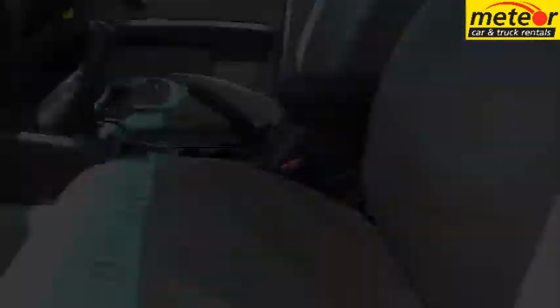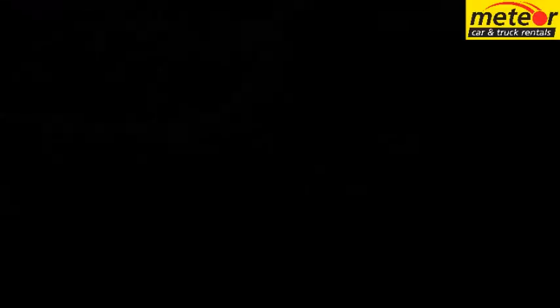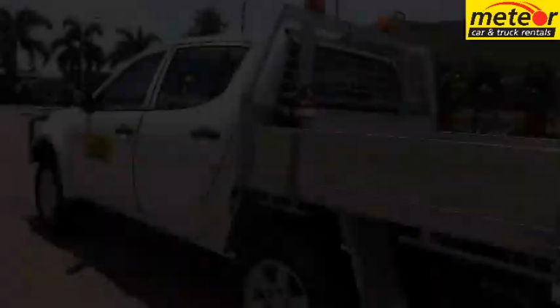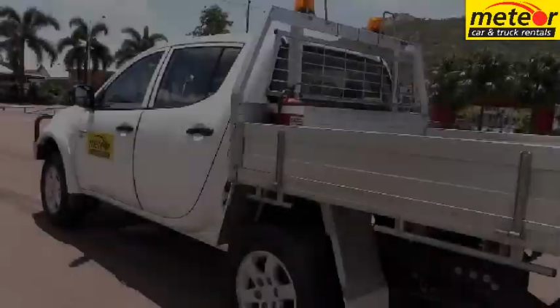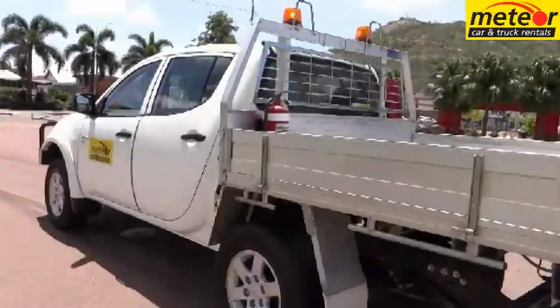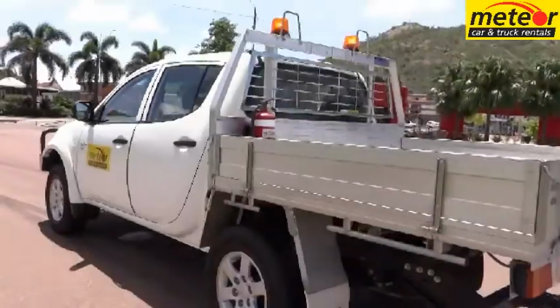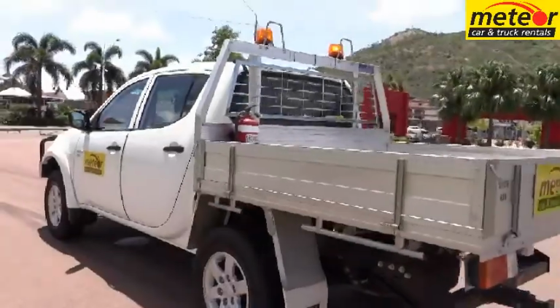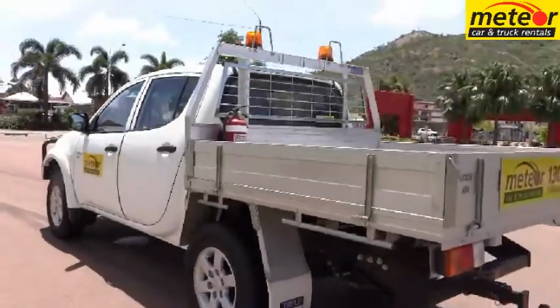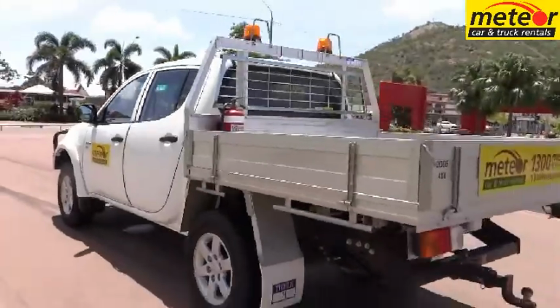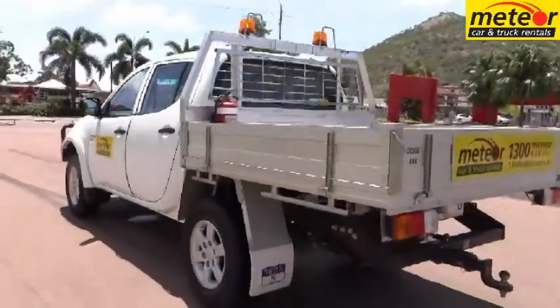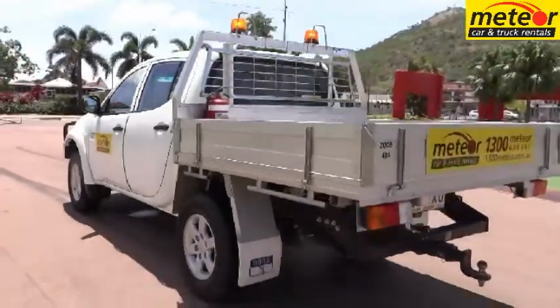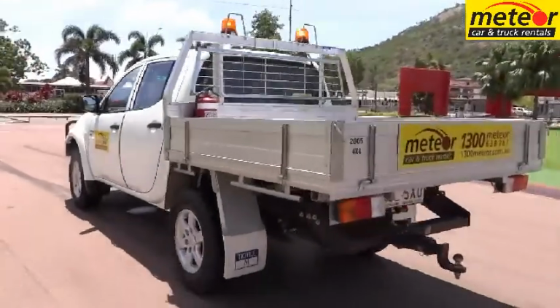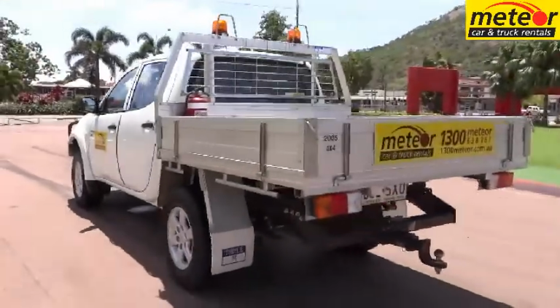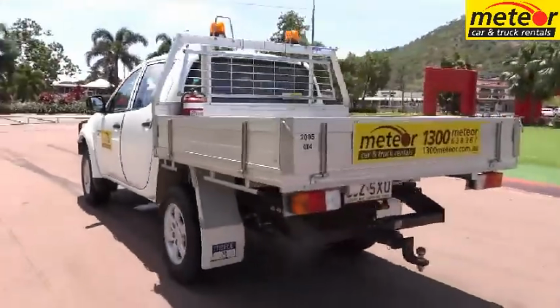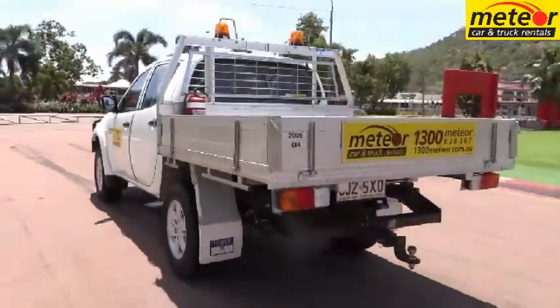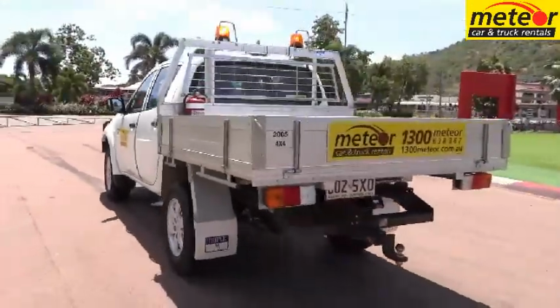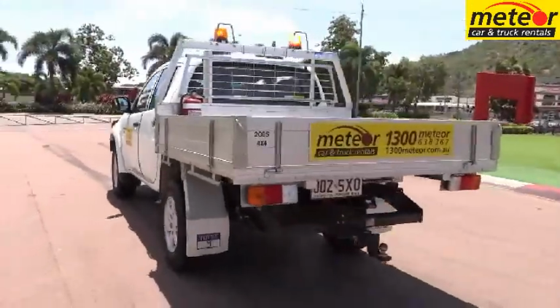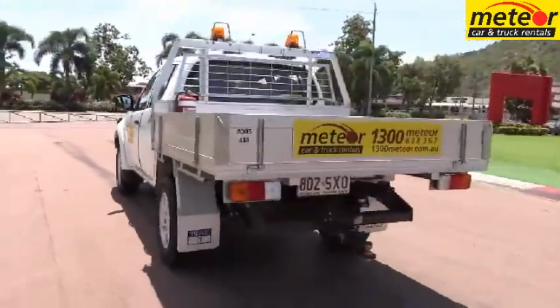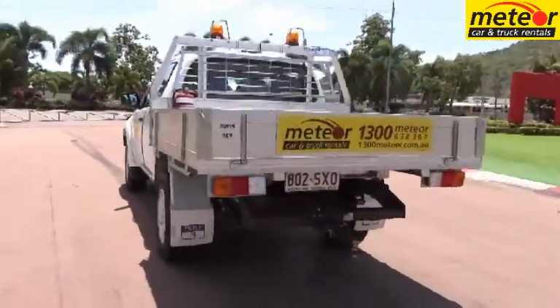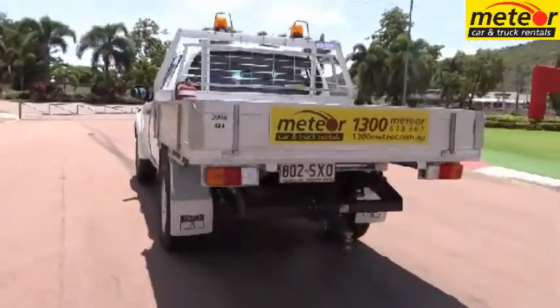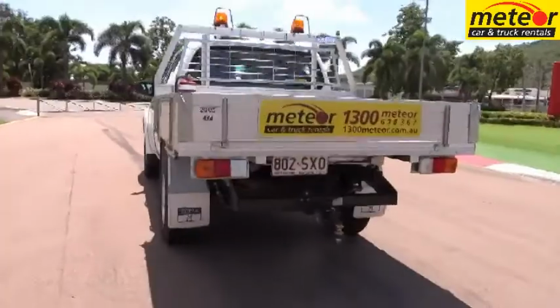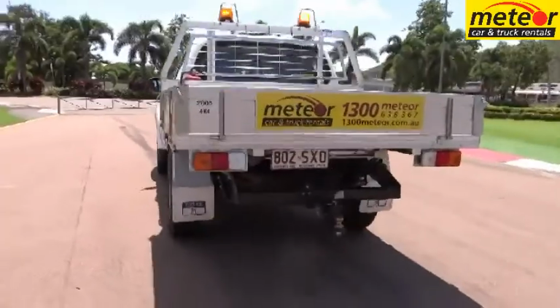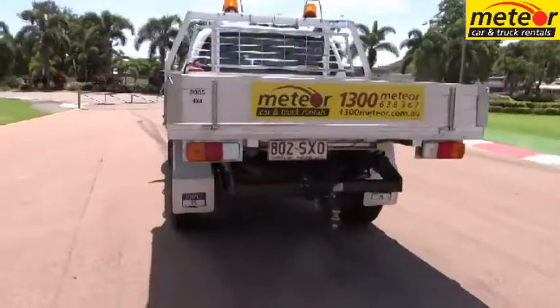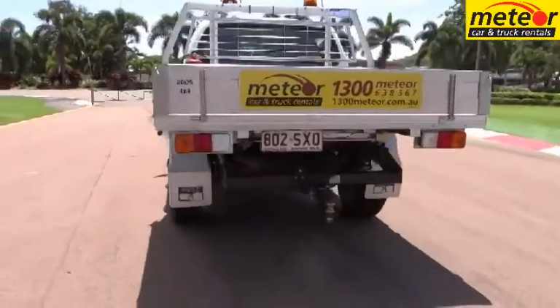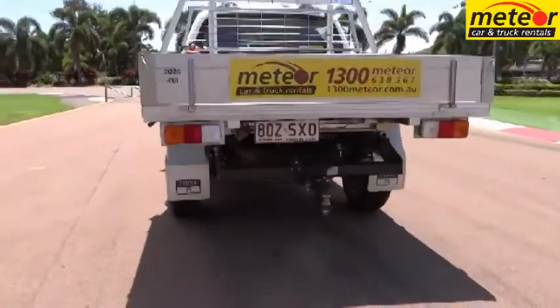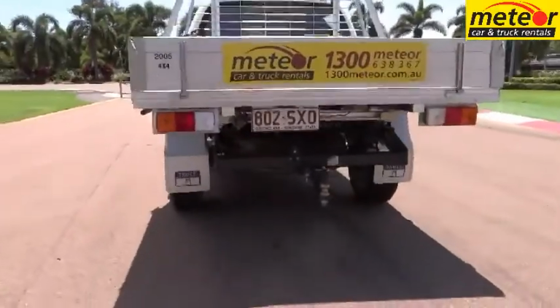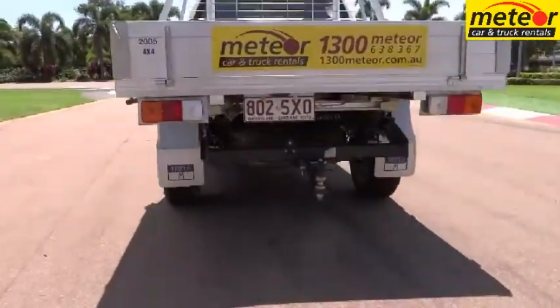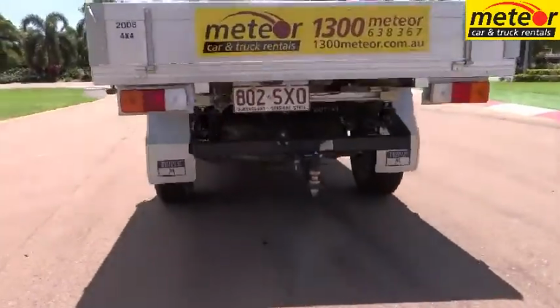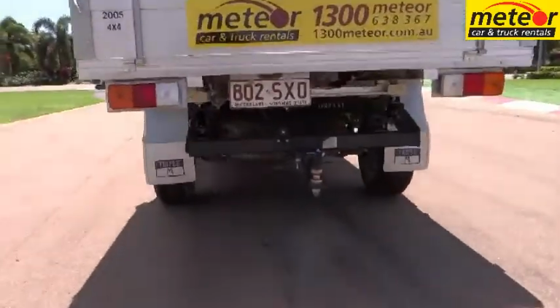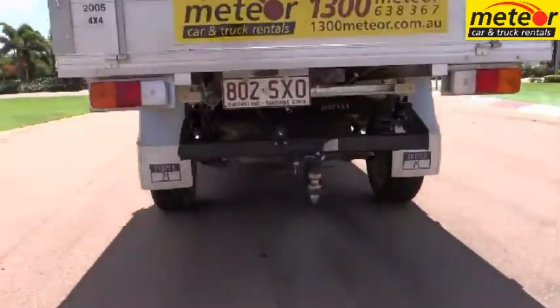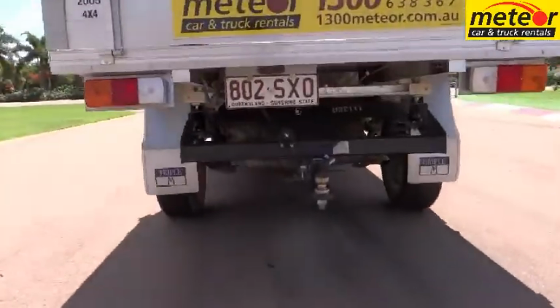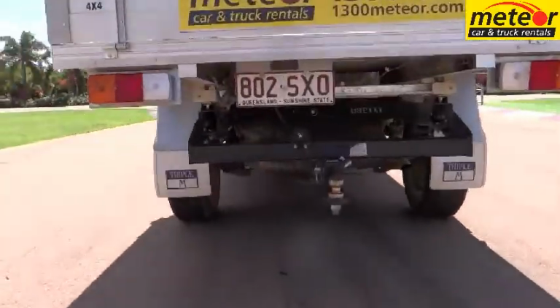A heavy duty tow bar is standard, and the towing capacity of the Triton for brake trailers is 3 tonne.